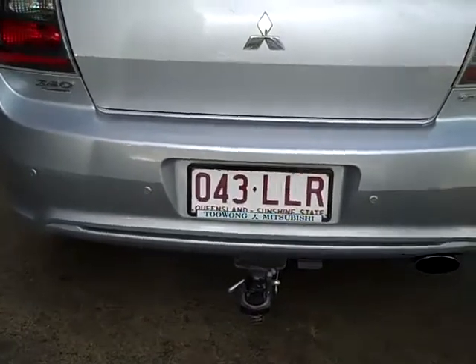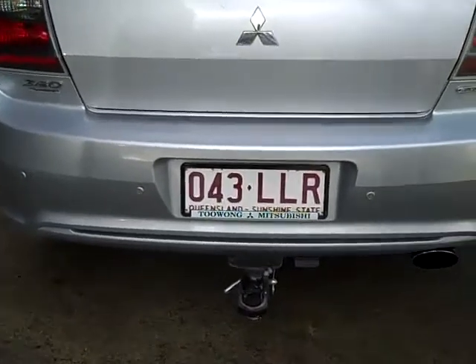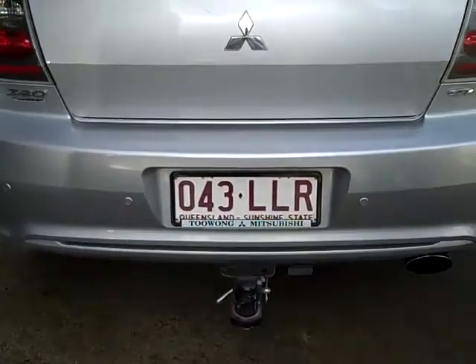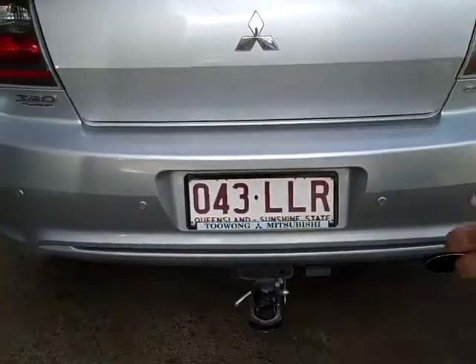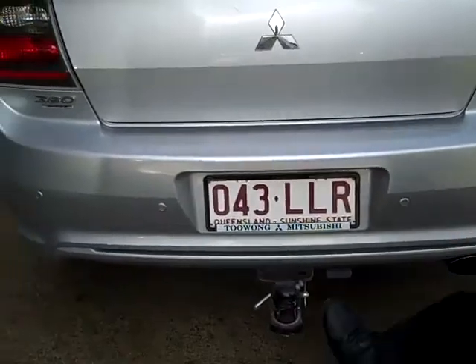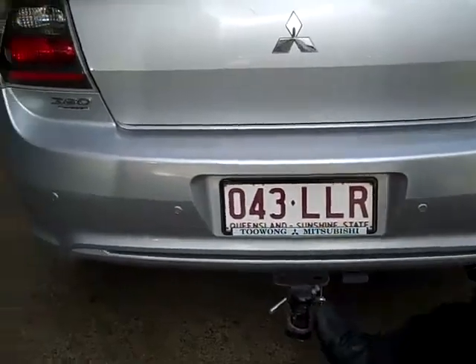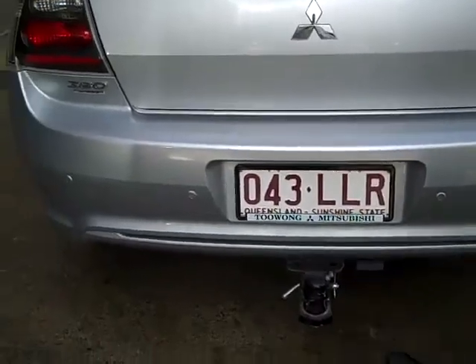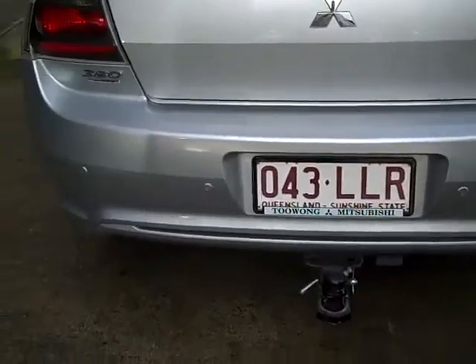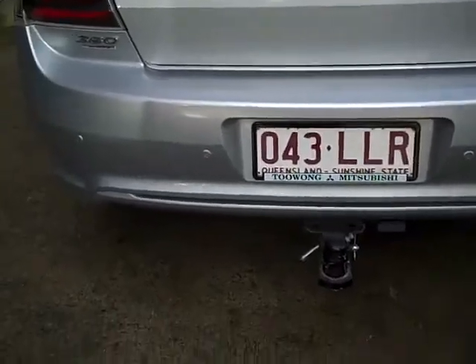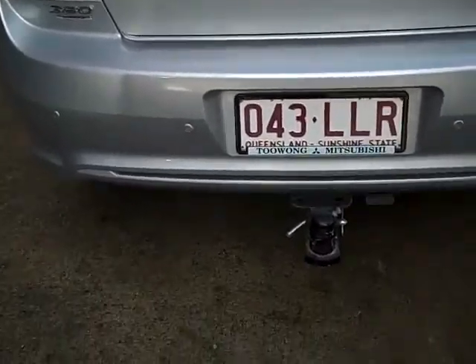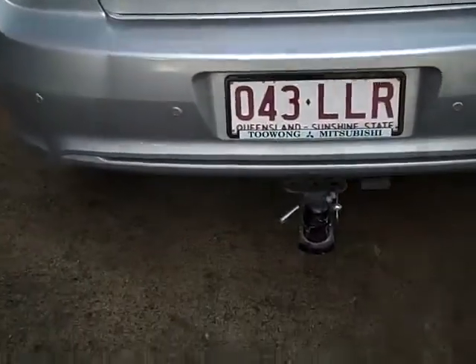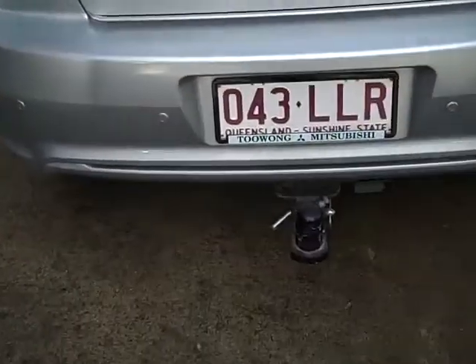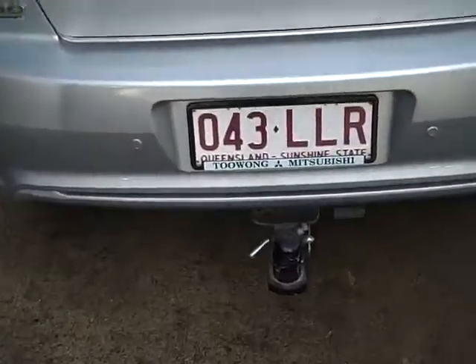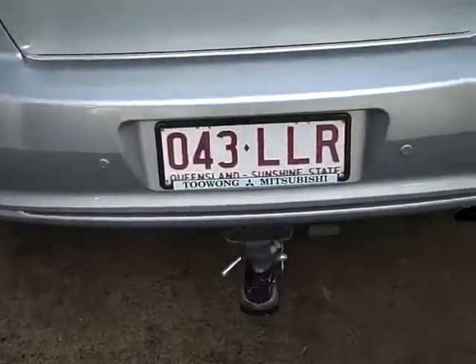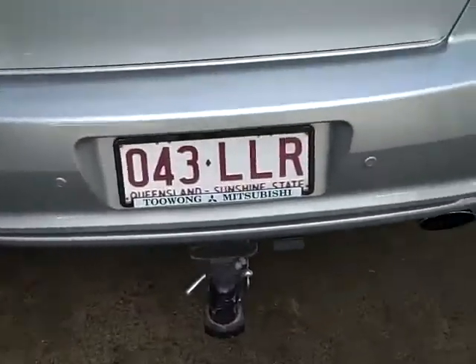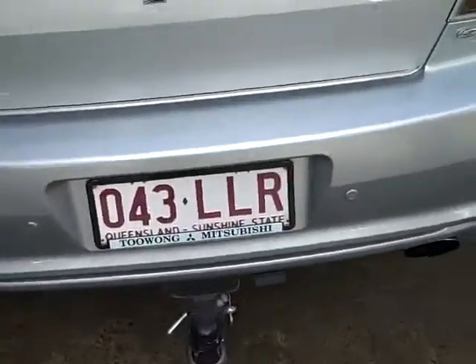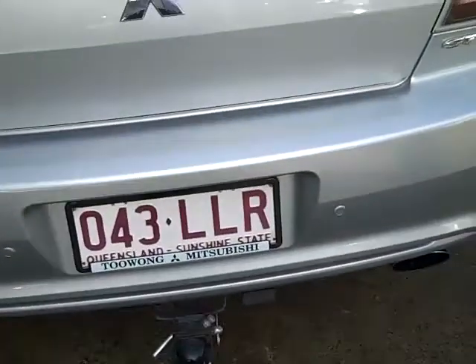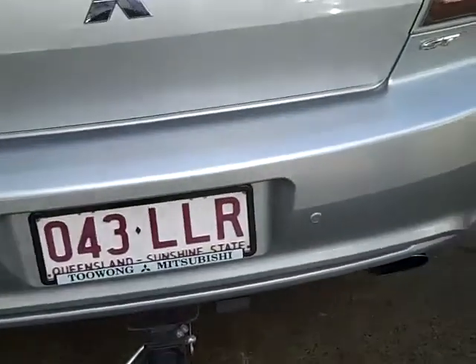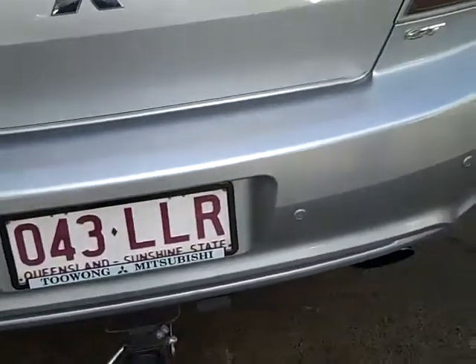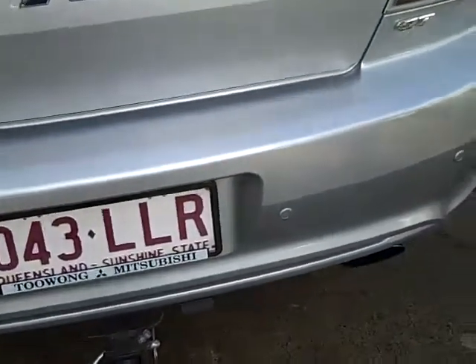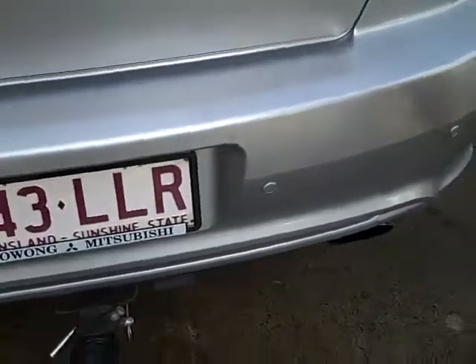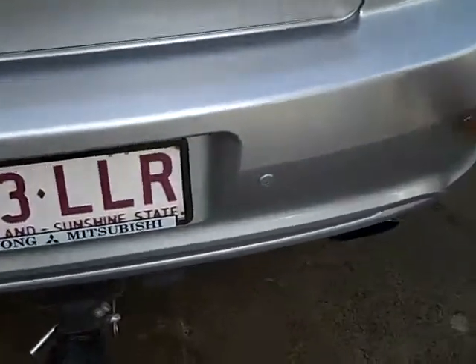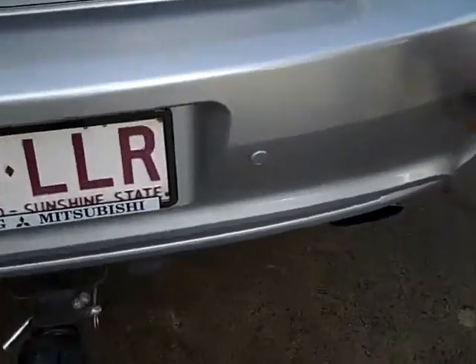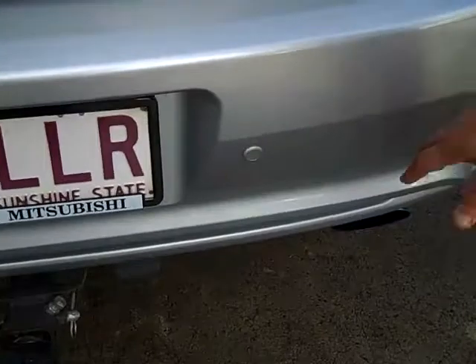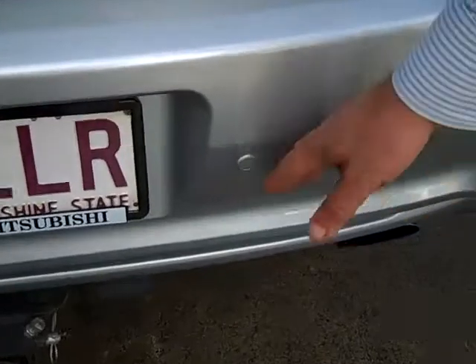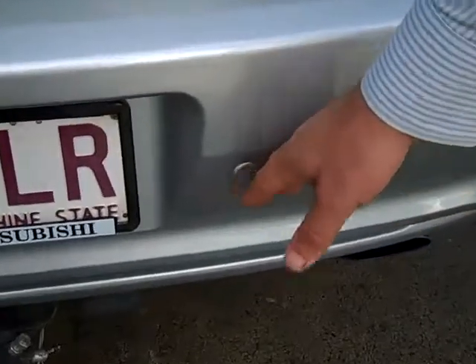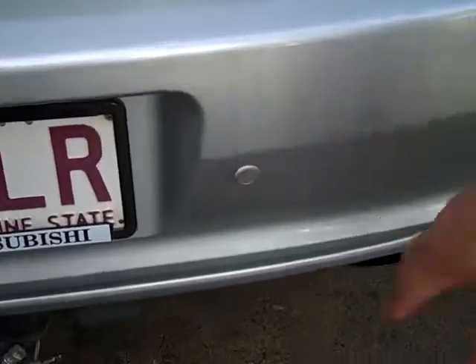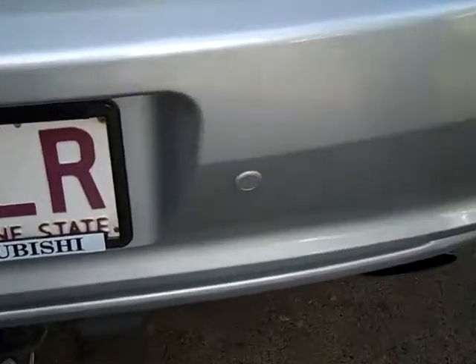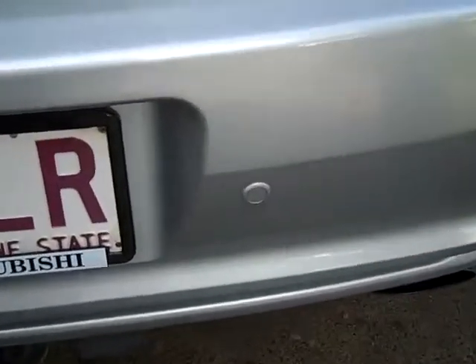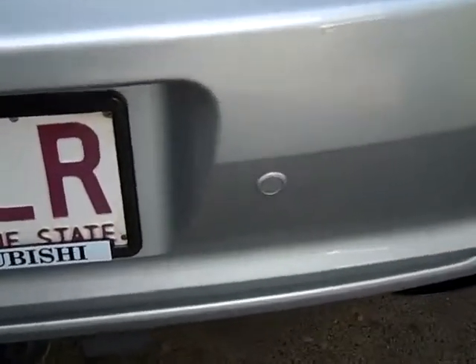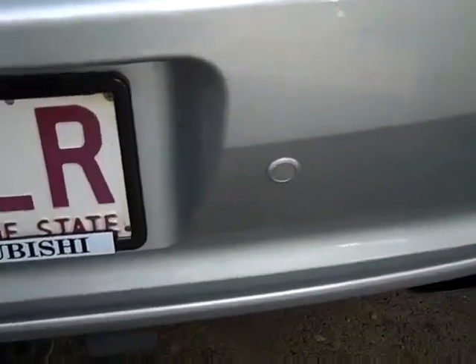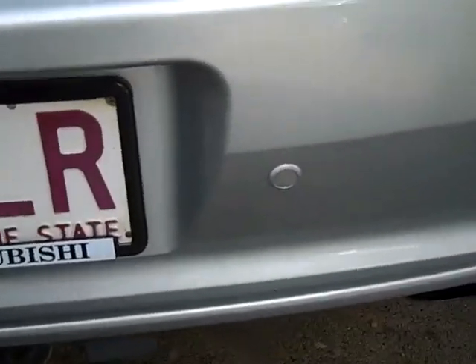It's also got a tow bar as standard, as well as reversing sensors.